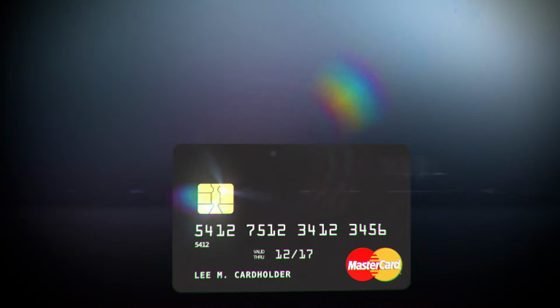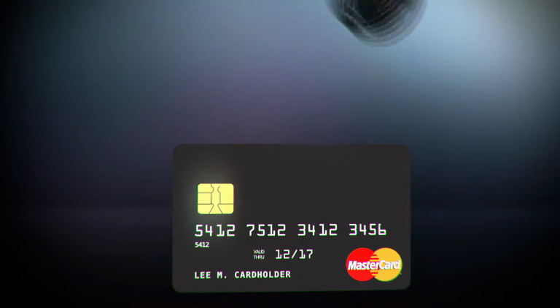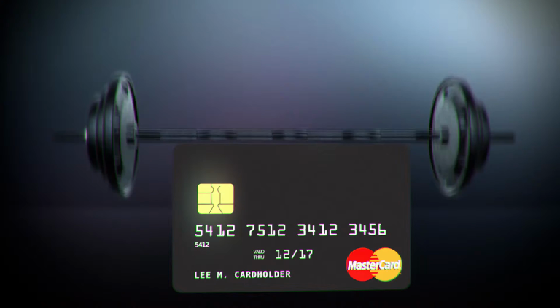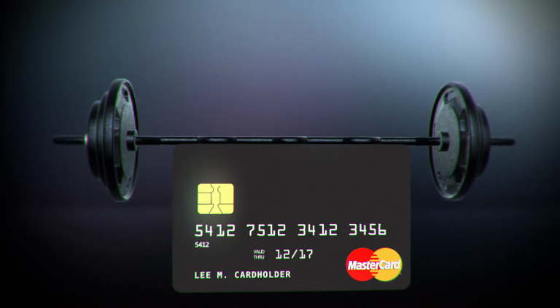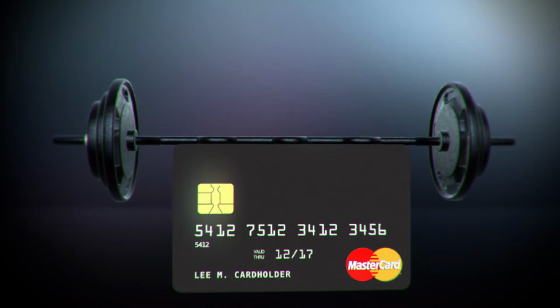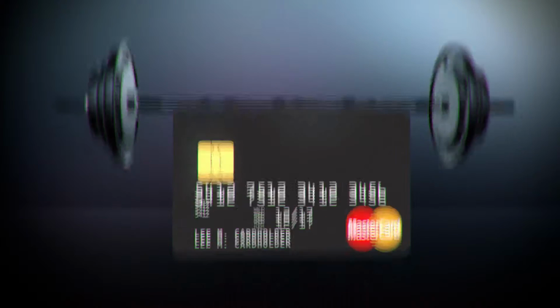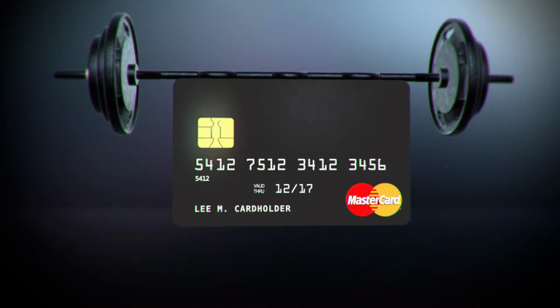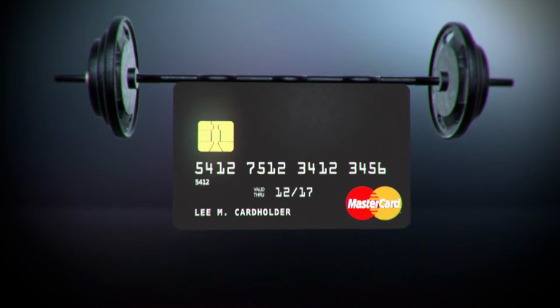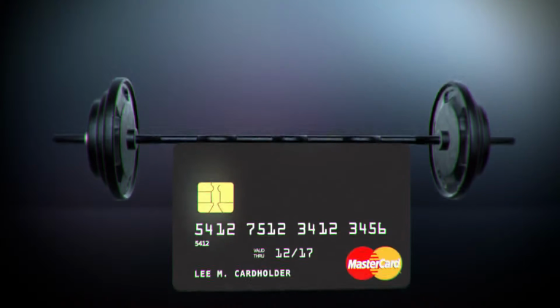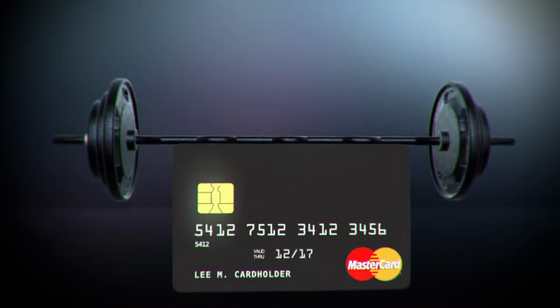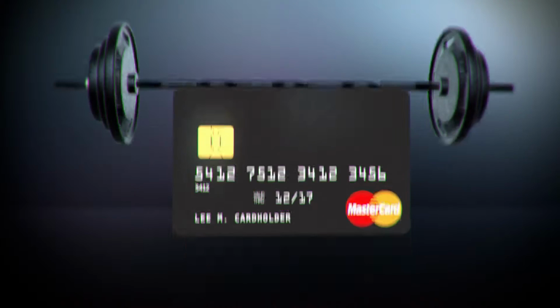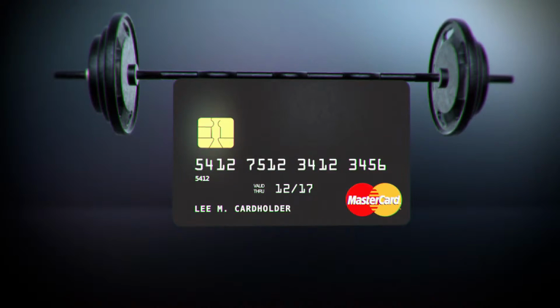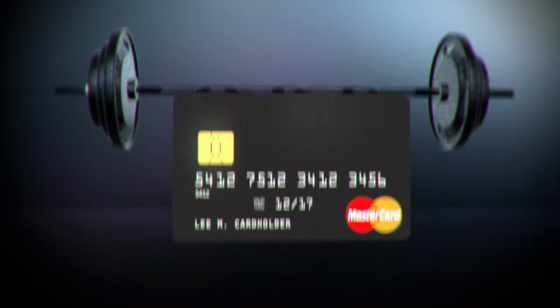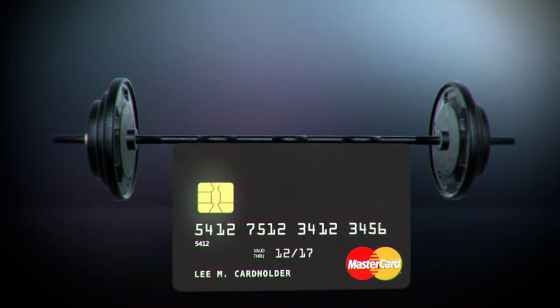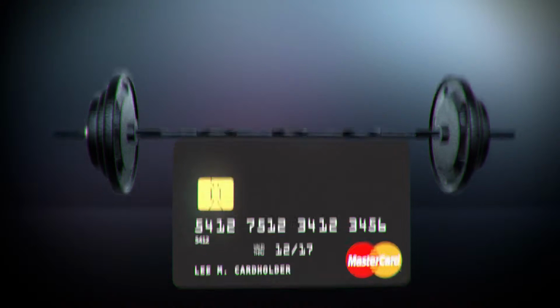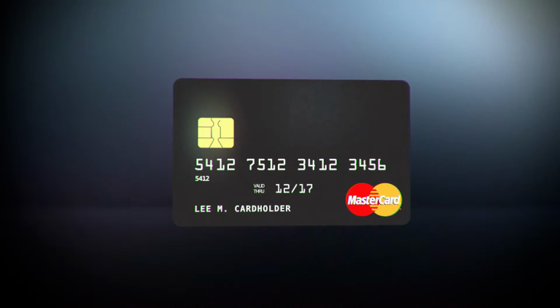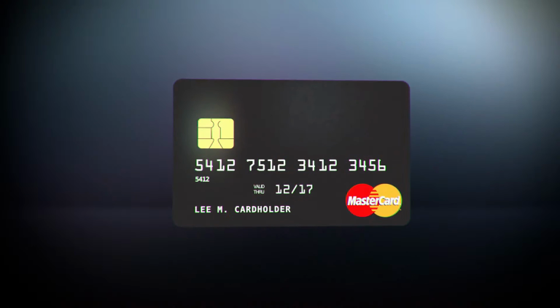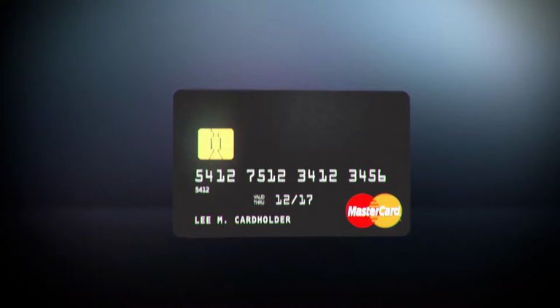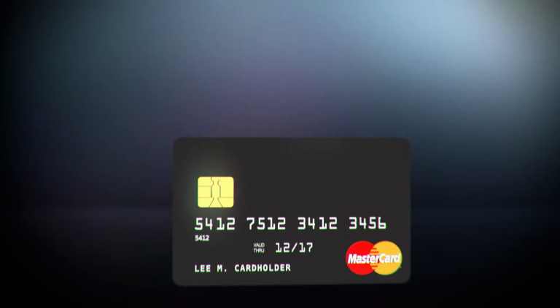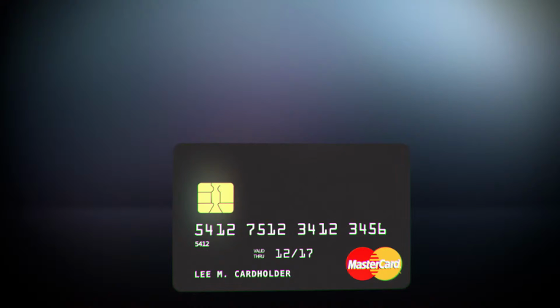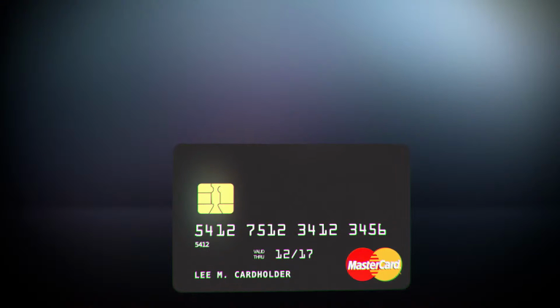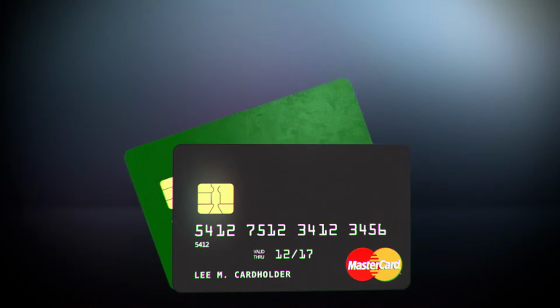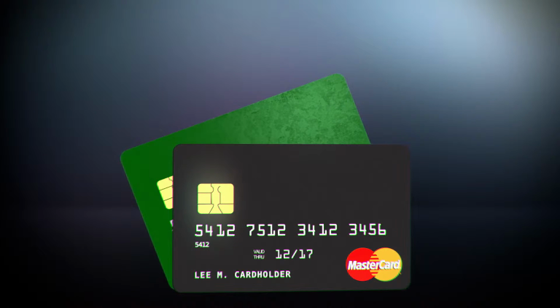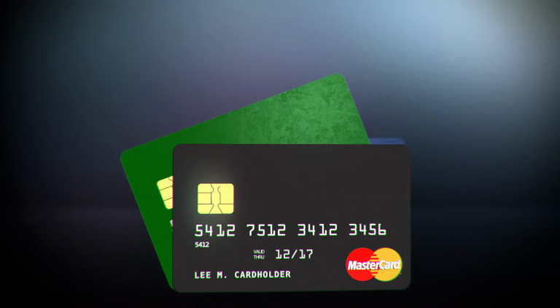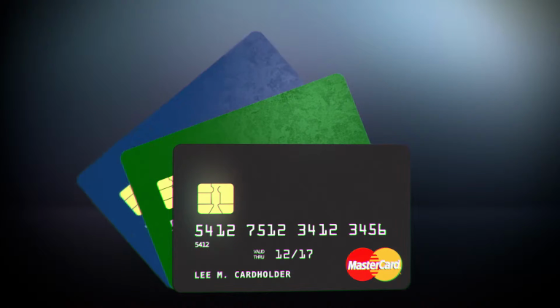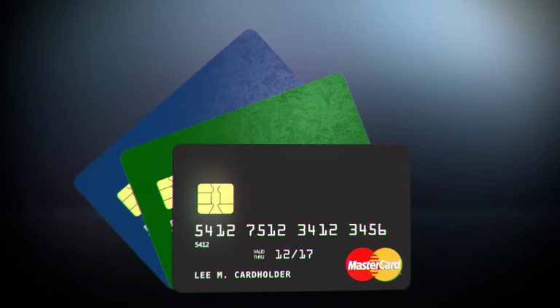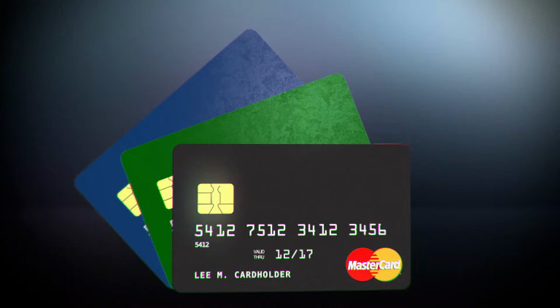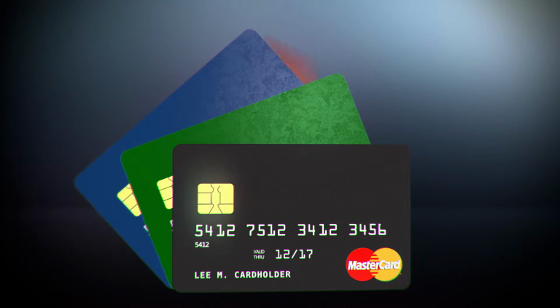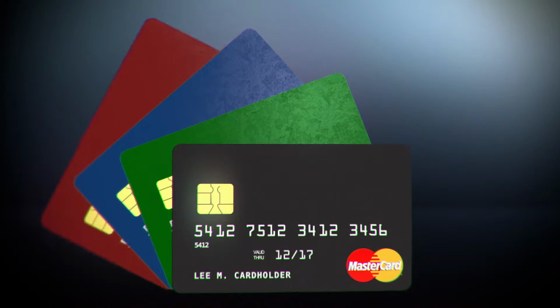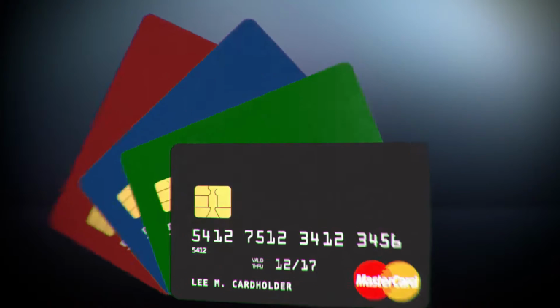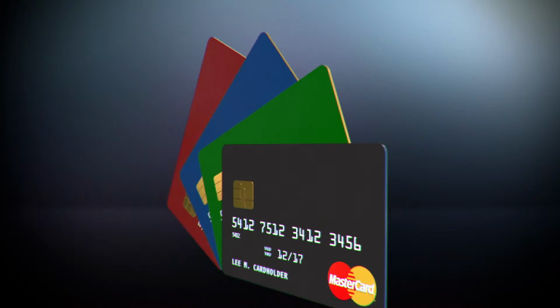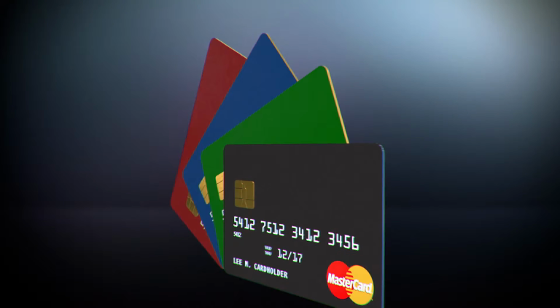EMV chip technology is strengthening security in payment cards, including credit, debit, and prepaid.